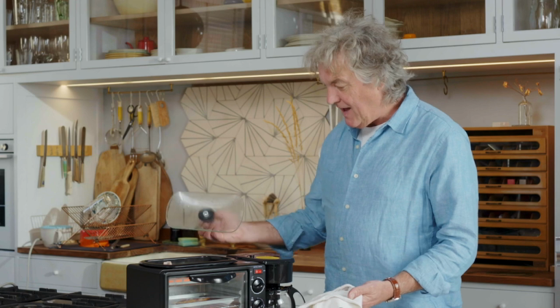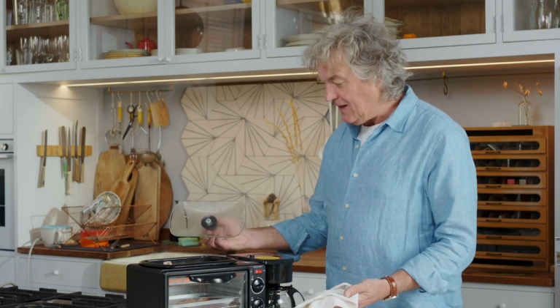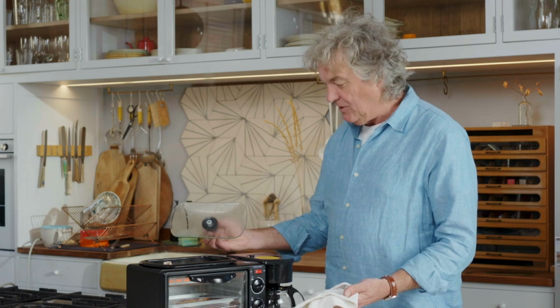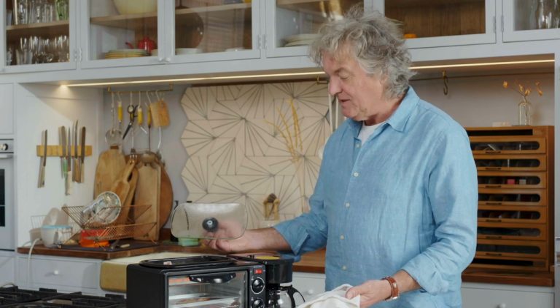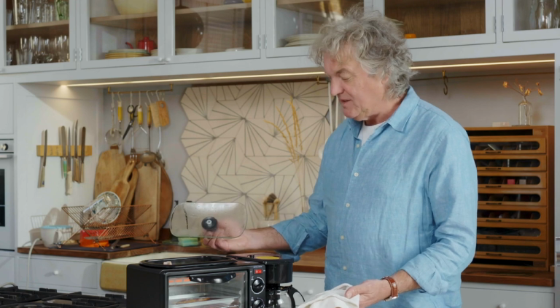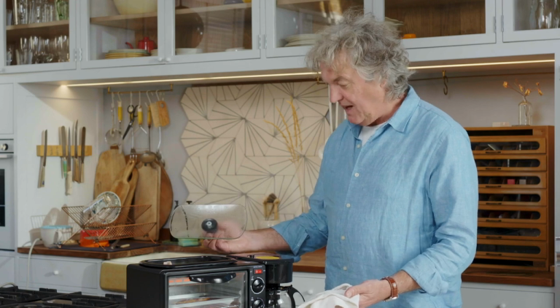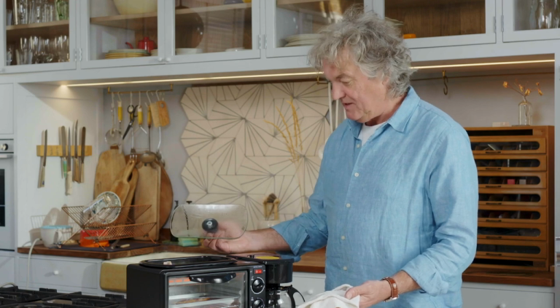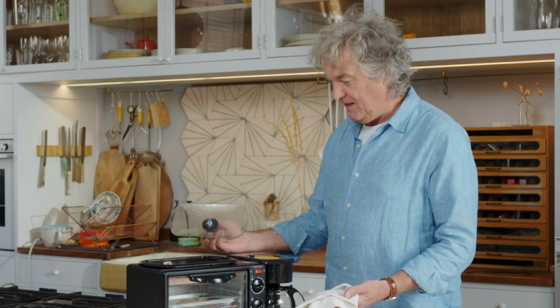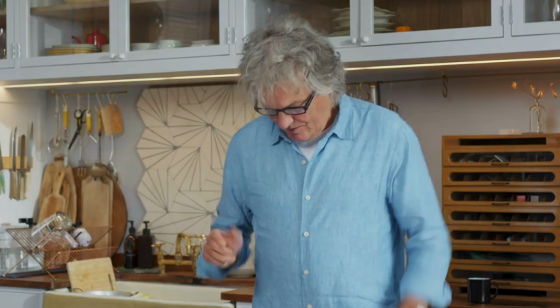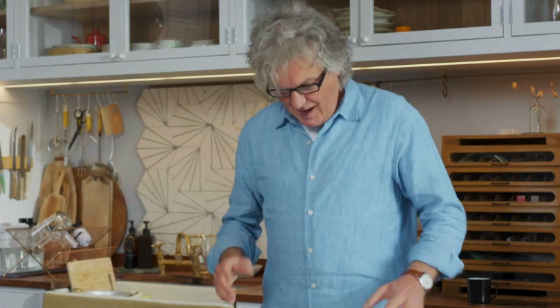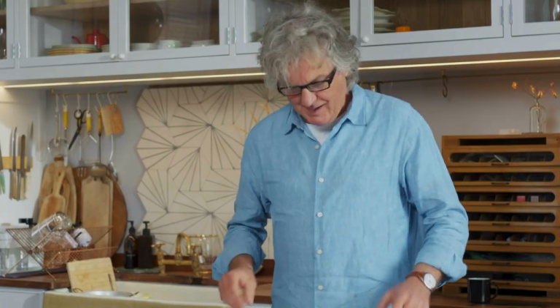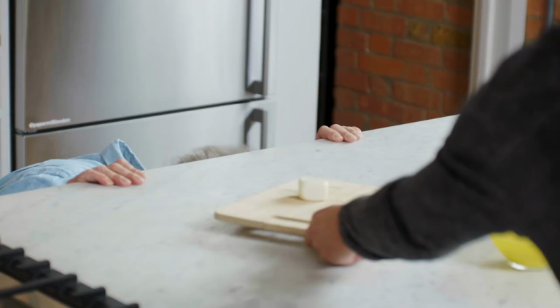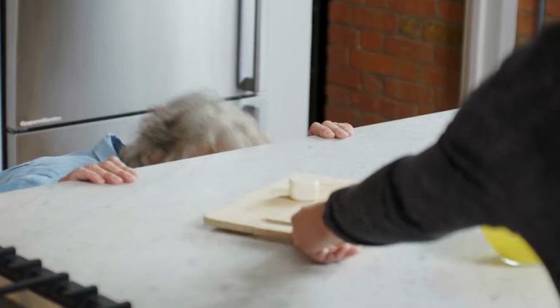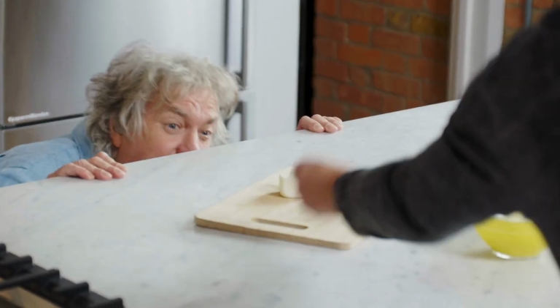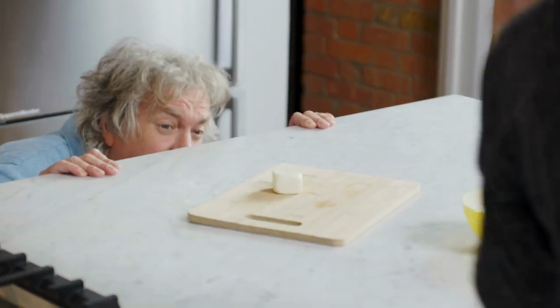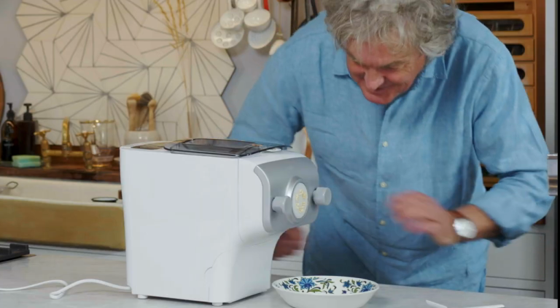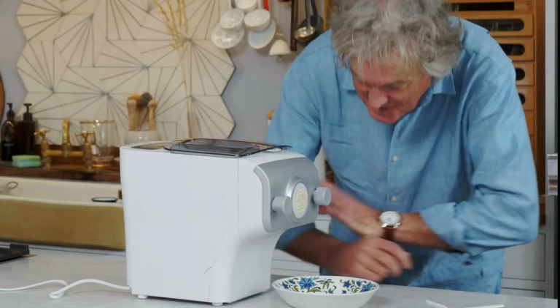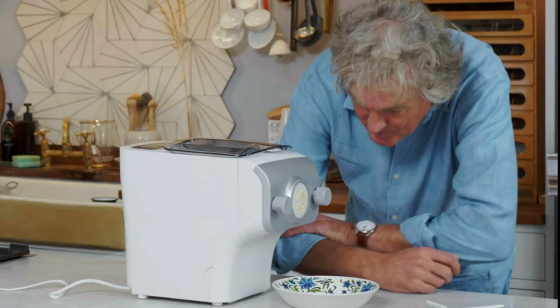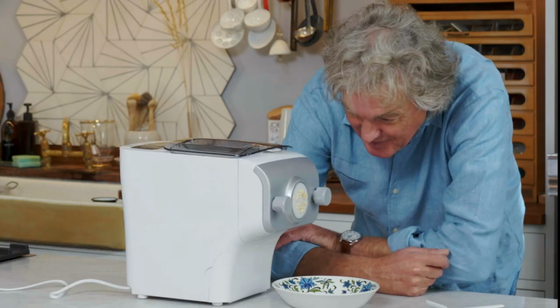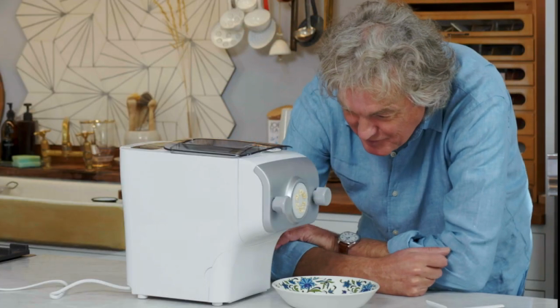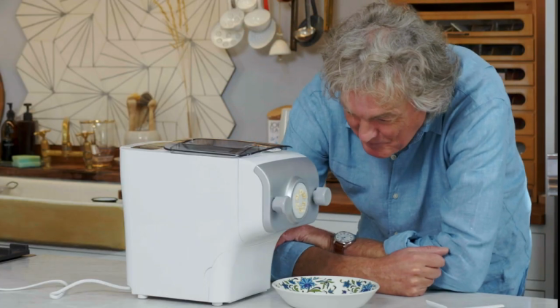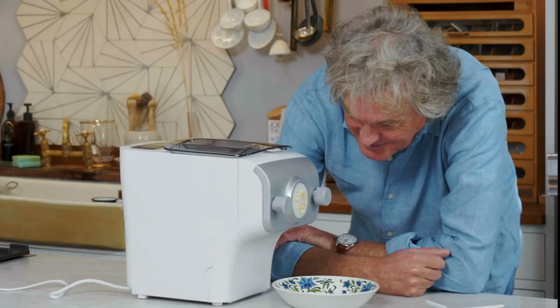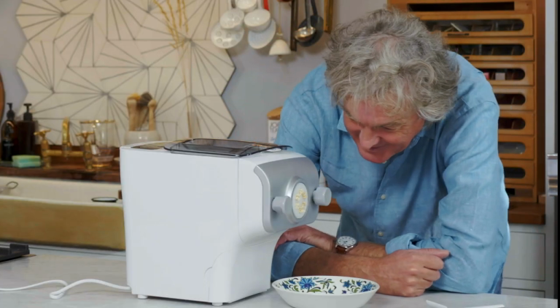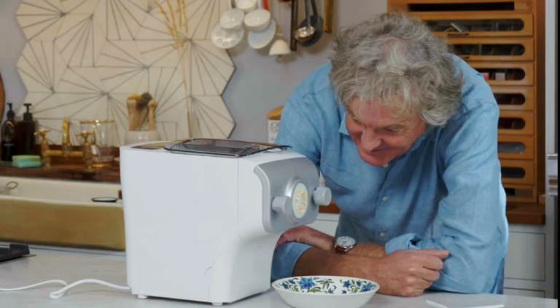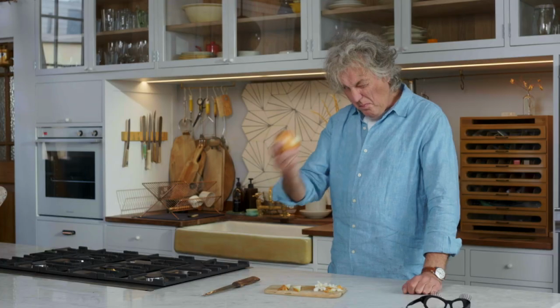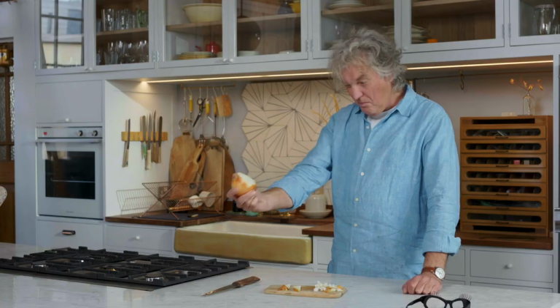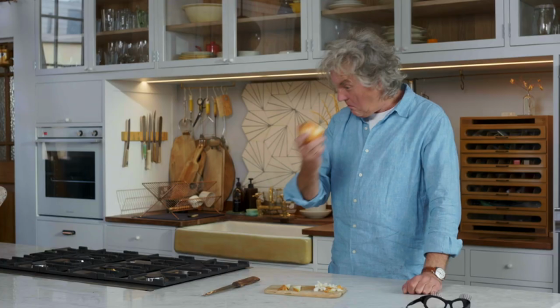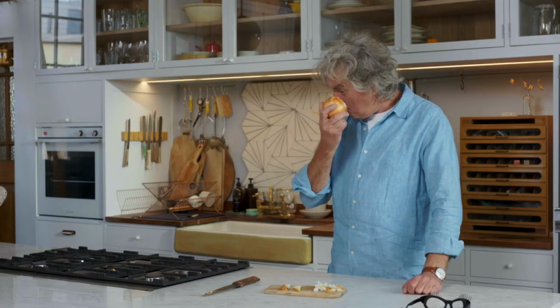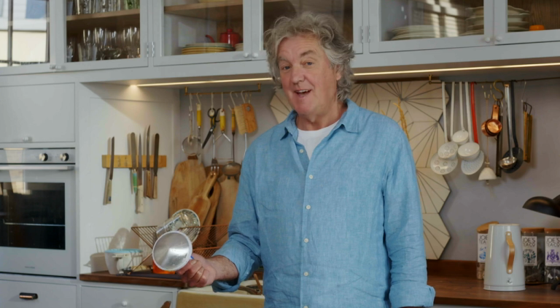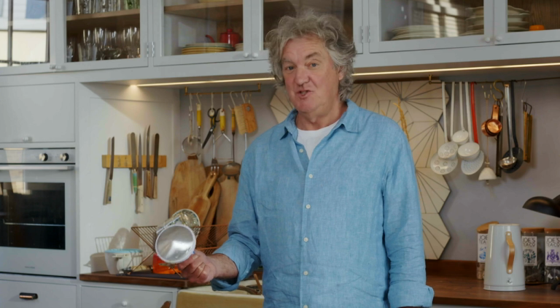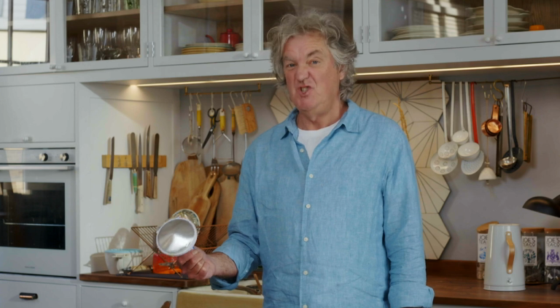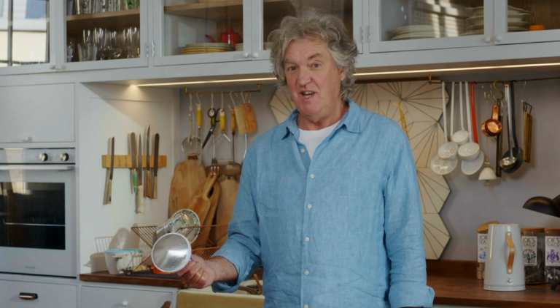That looks disgusting. It's the birth of pasta. That is s***.